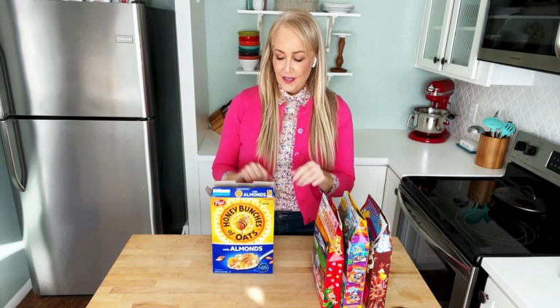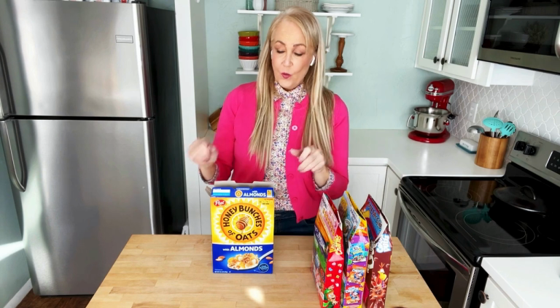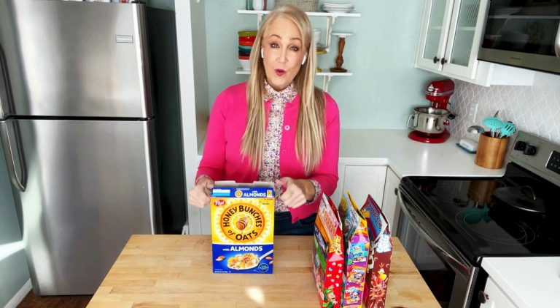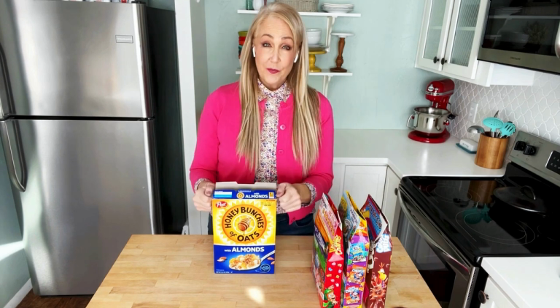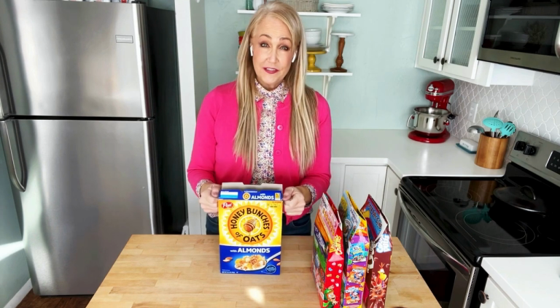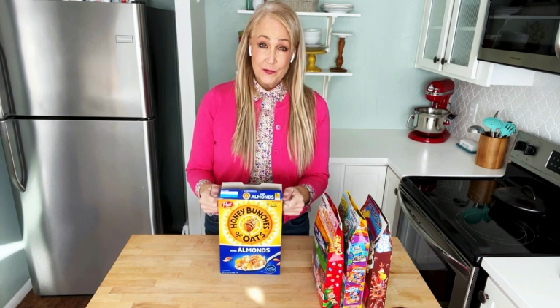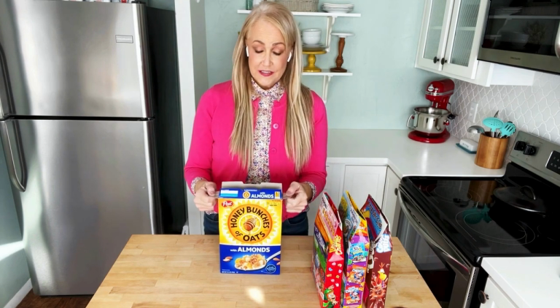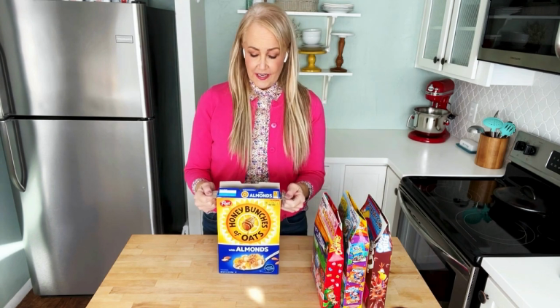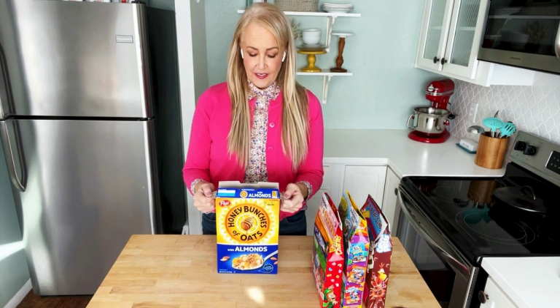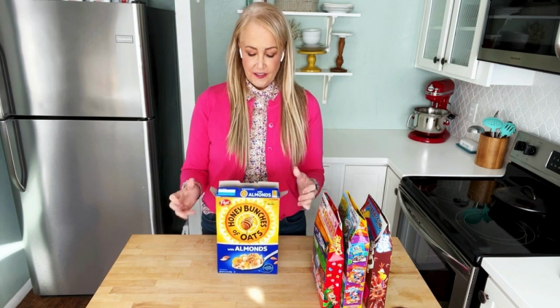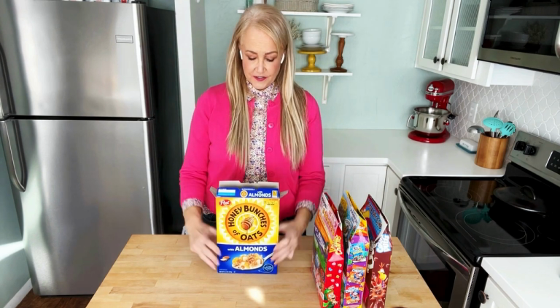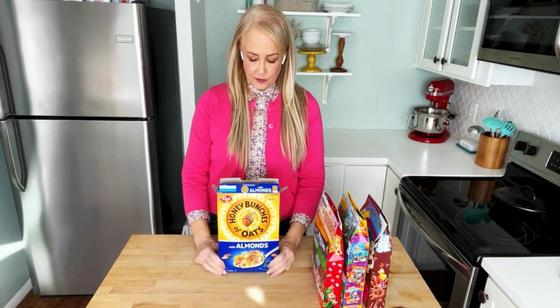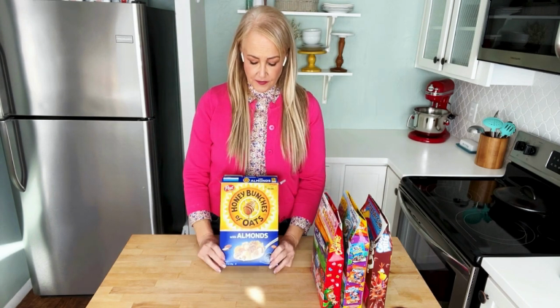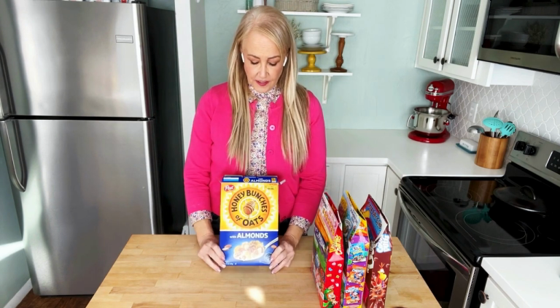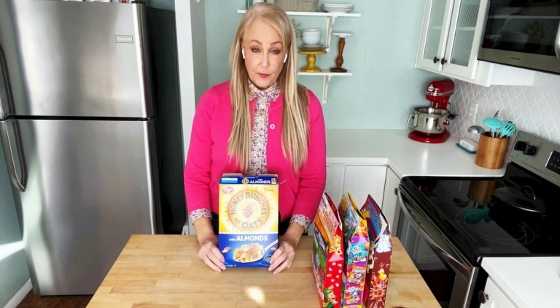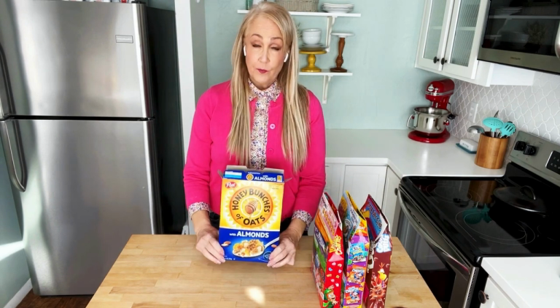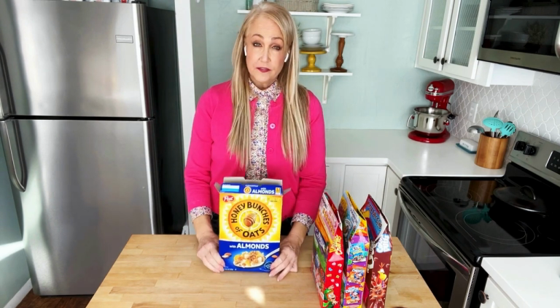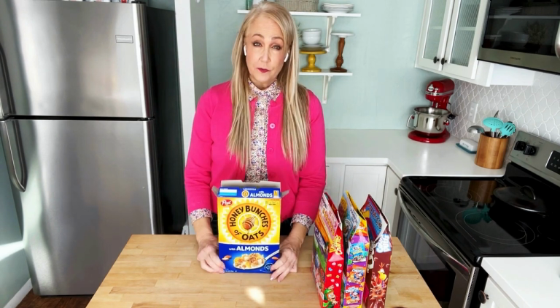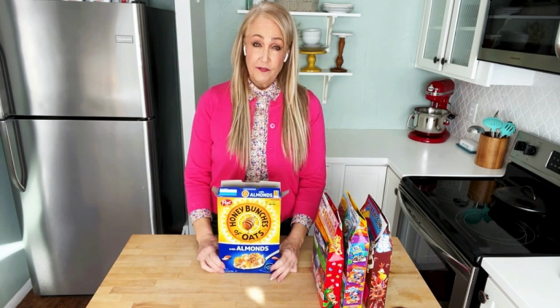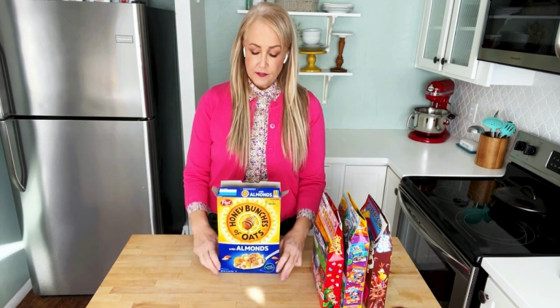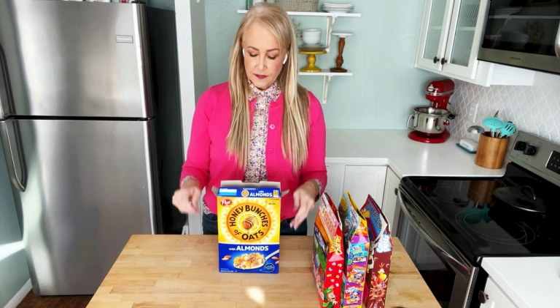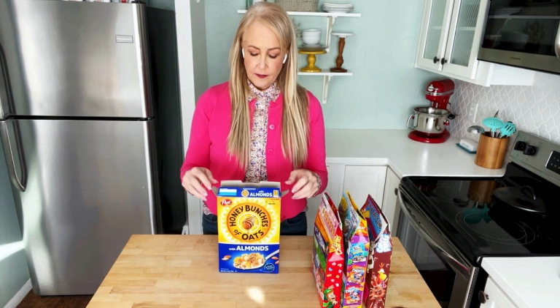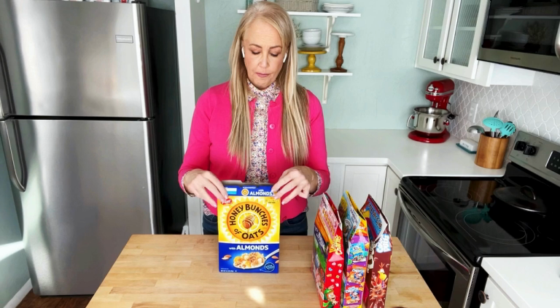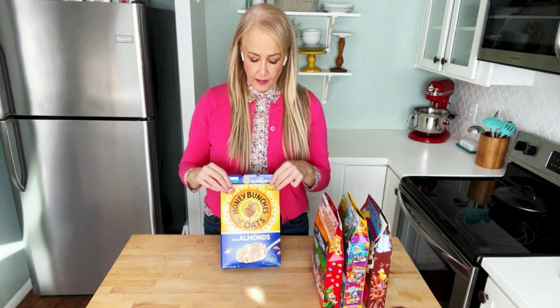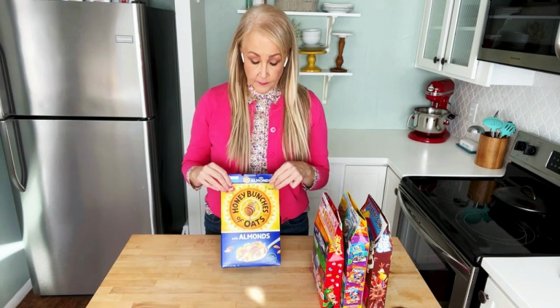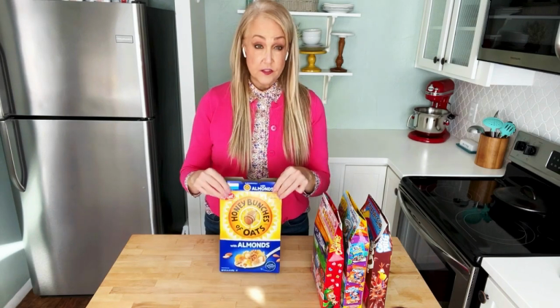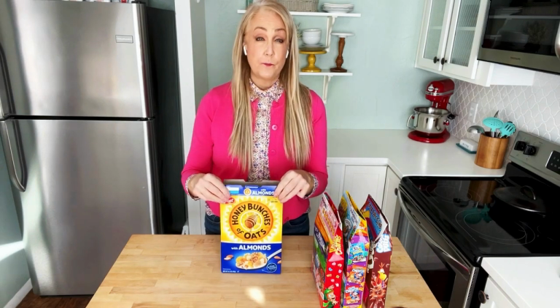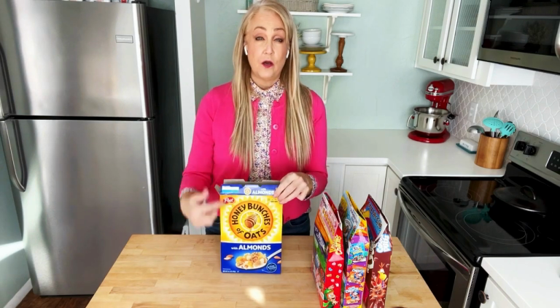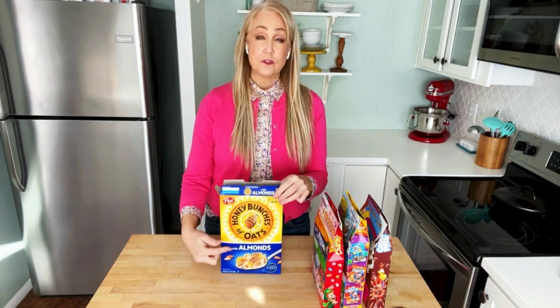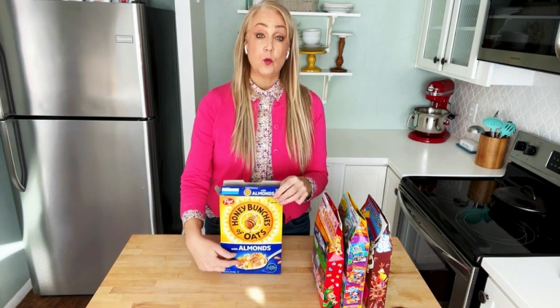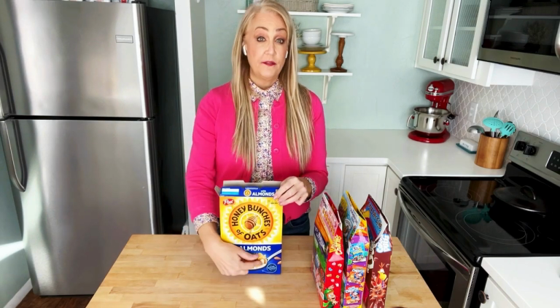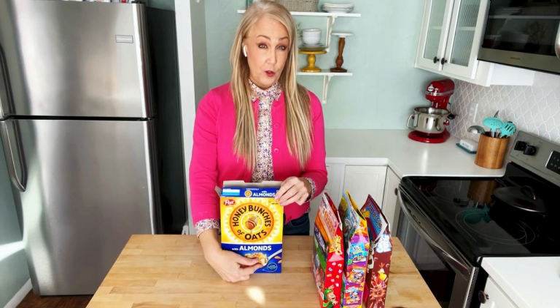What you want to do is take your cereal box. By the way, this is one of my favorites — Honey Bunches of Oats with Almonds.